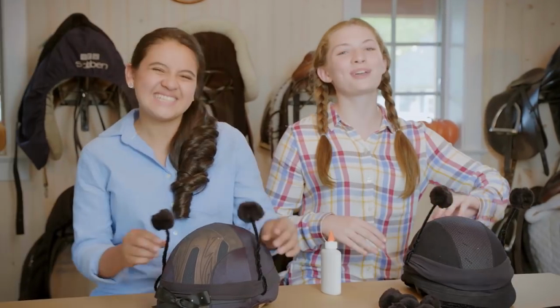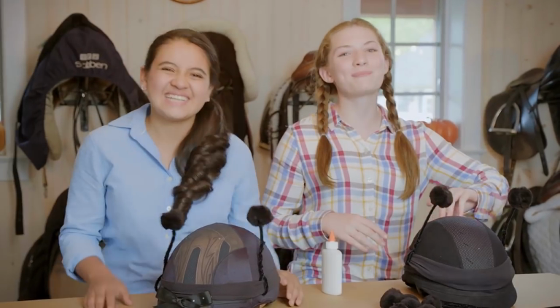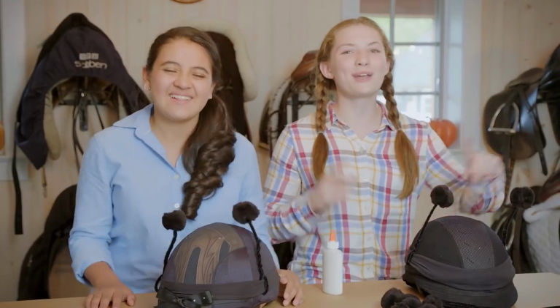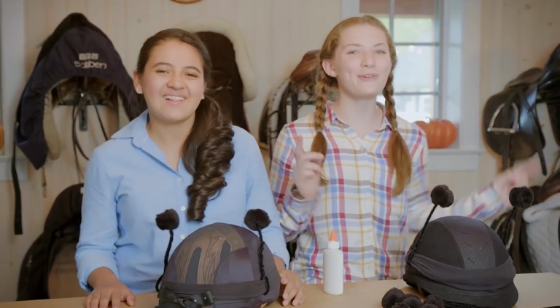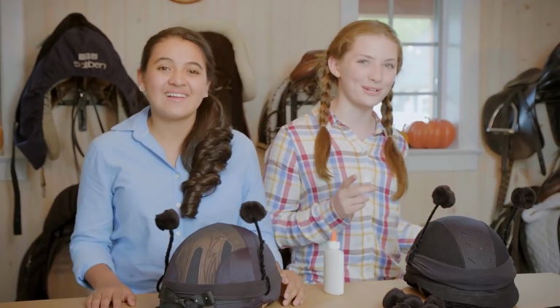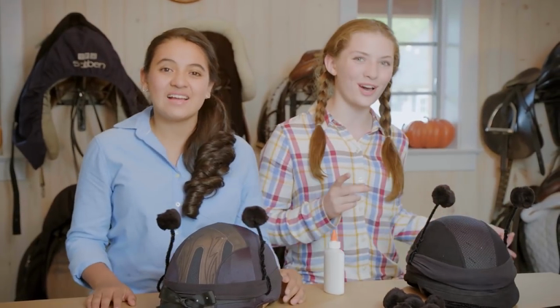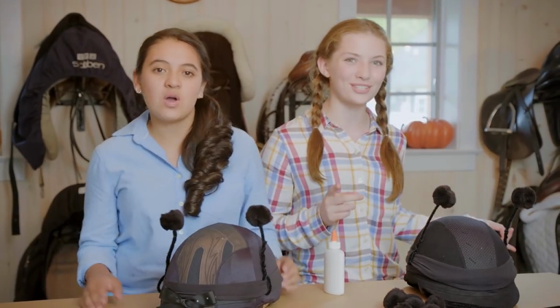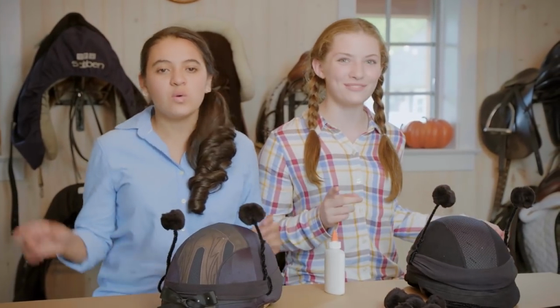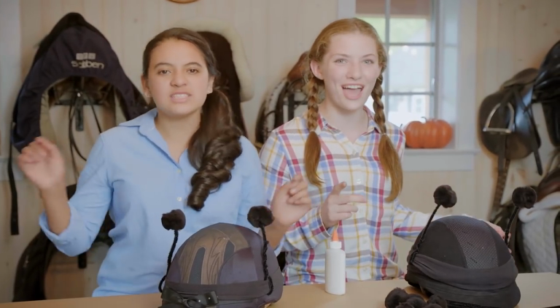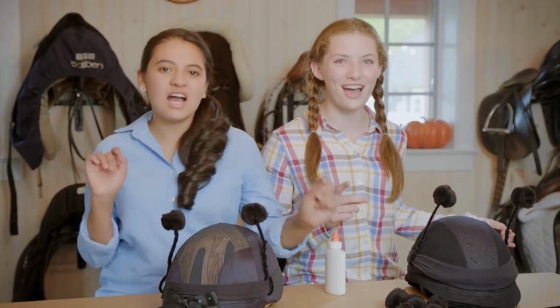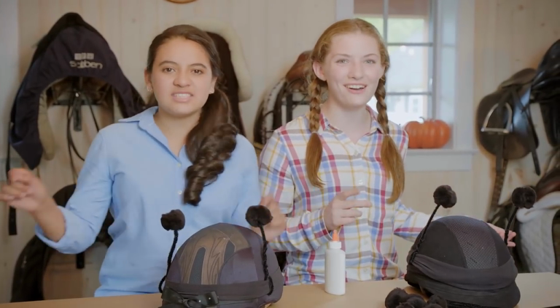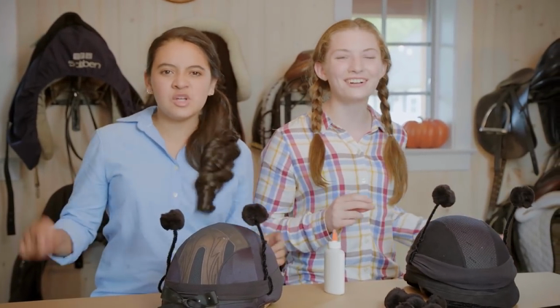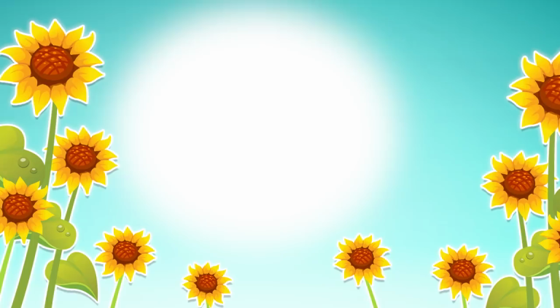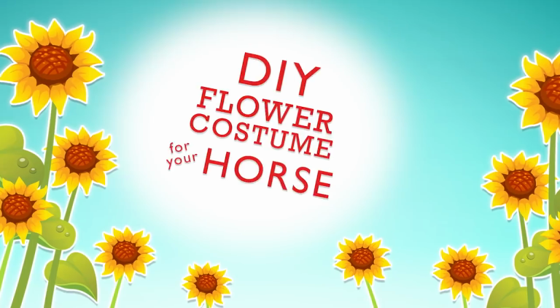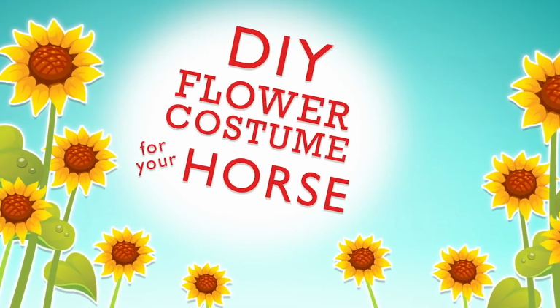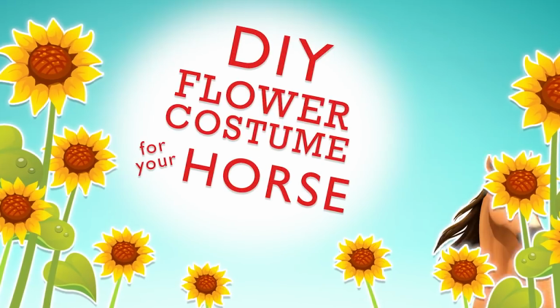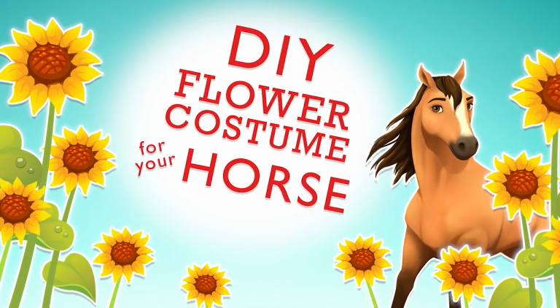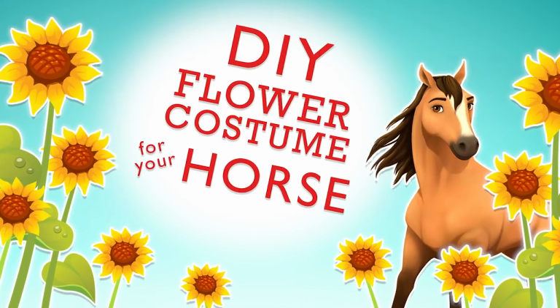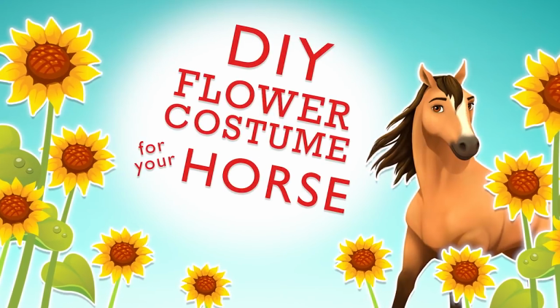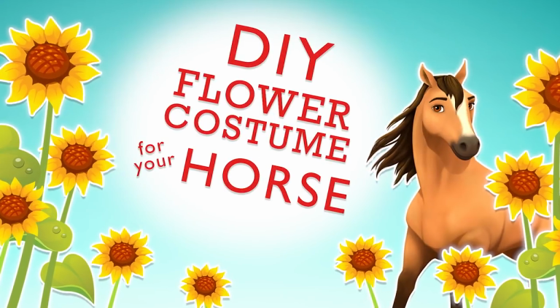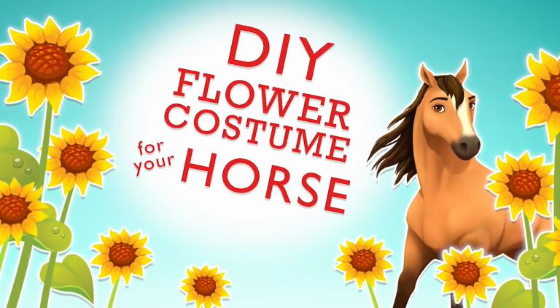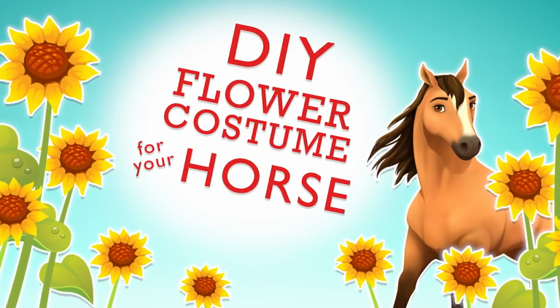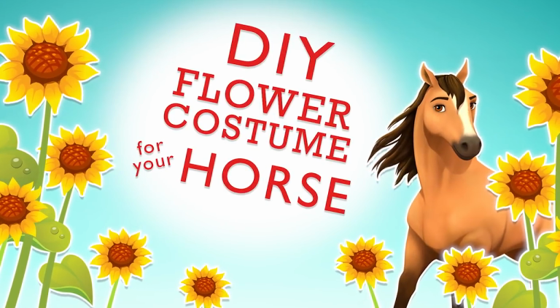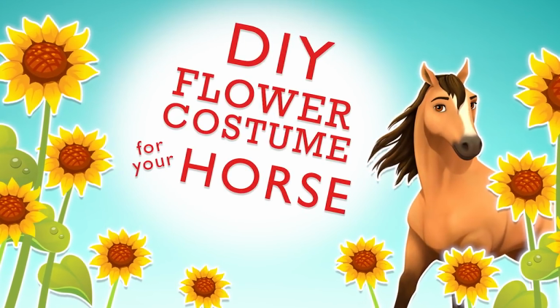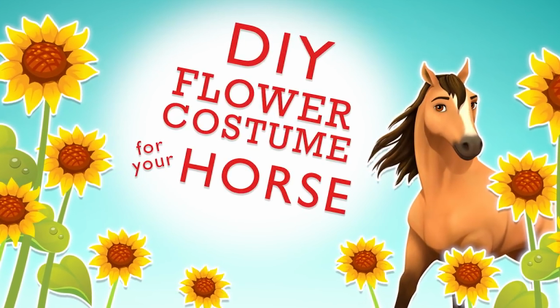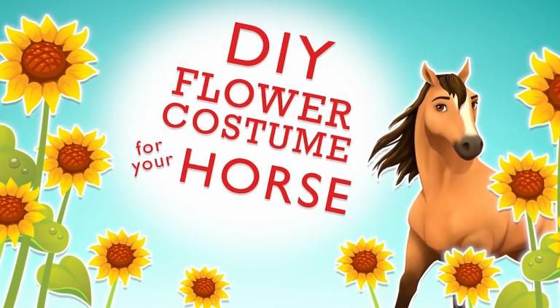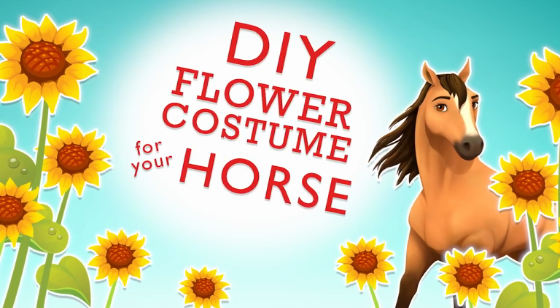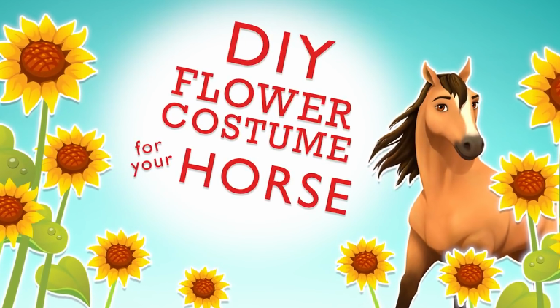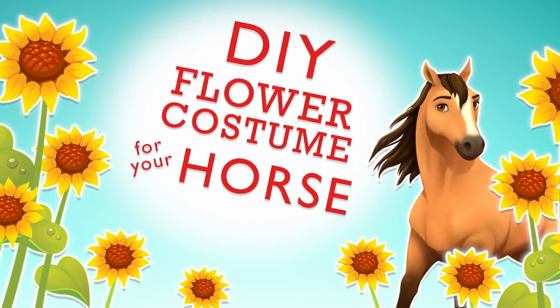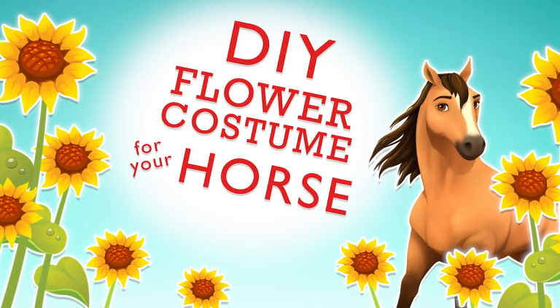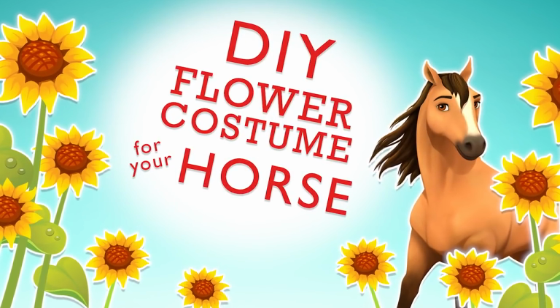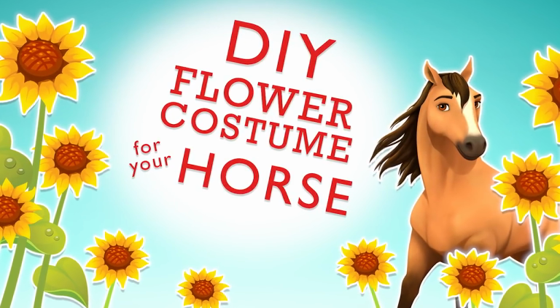And to make the antenna a little bit more stable, you can loop it through and then swirl it around. So our bumblebee costume is all done. We gotta make our horse costume now. Time for our flower horse costume!